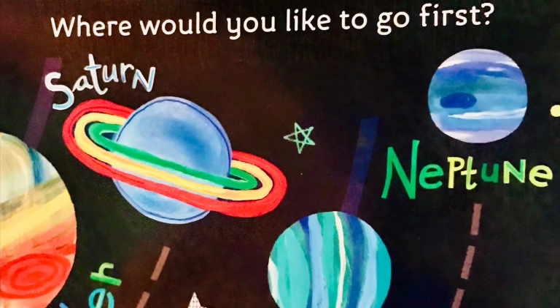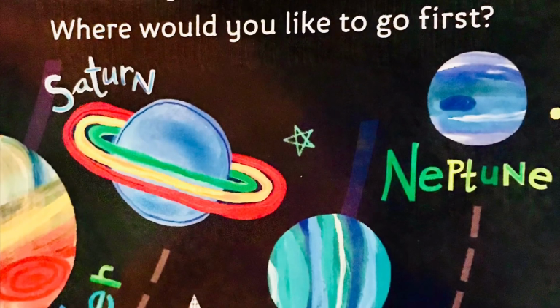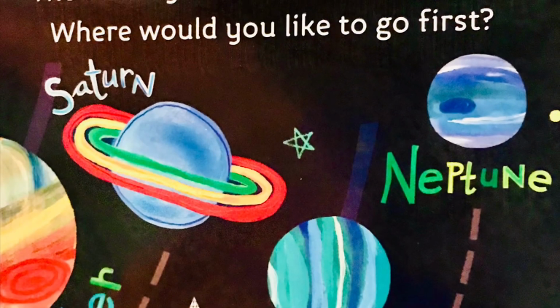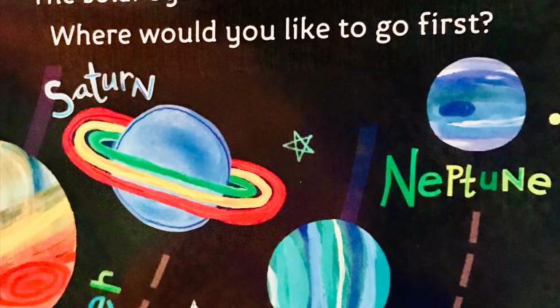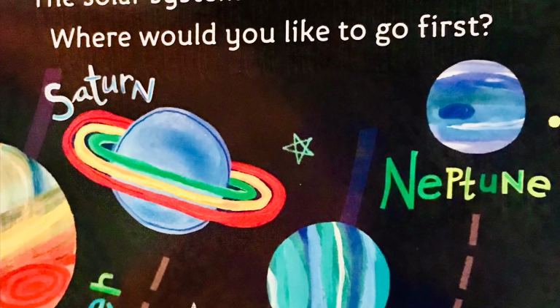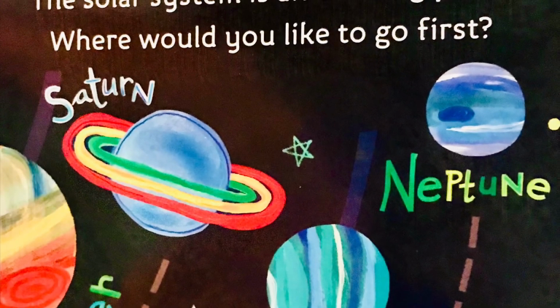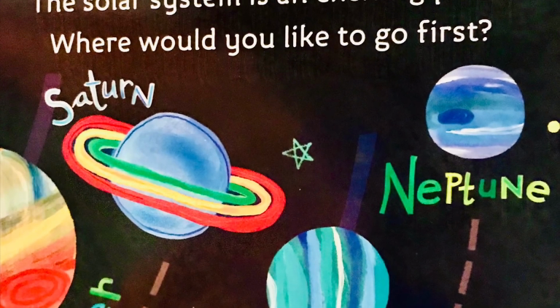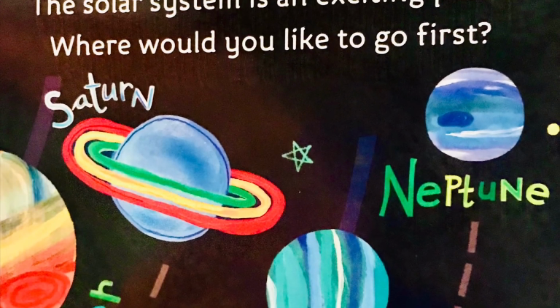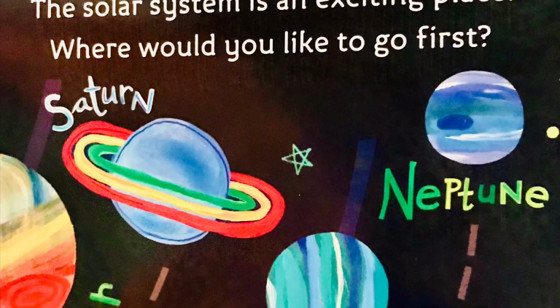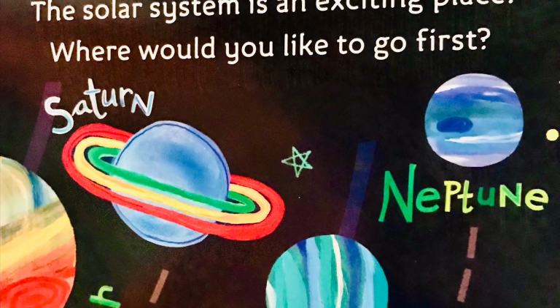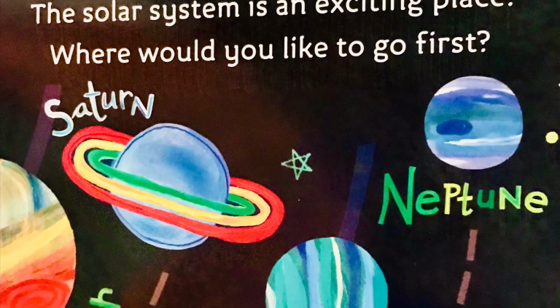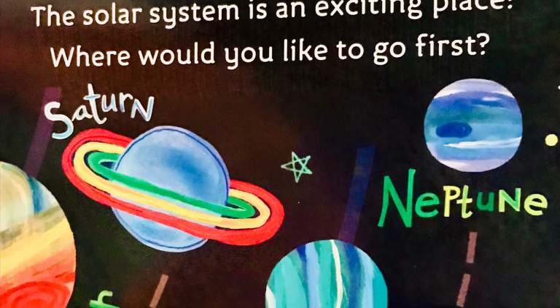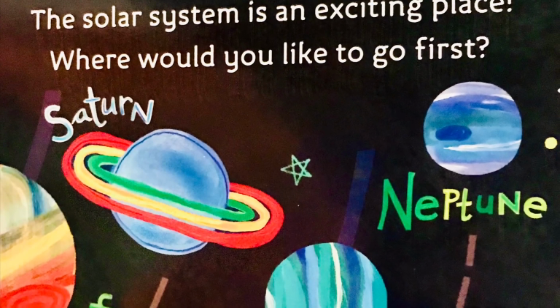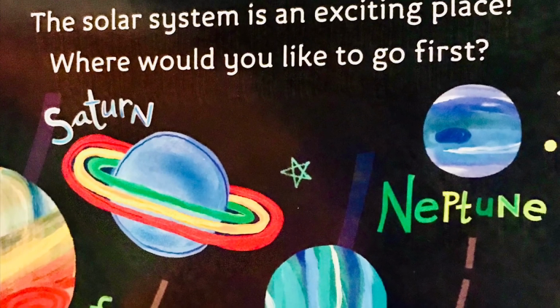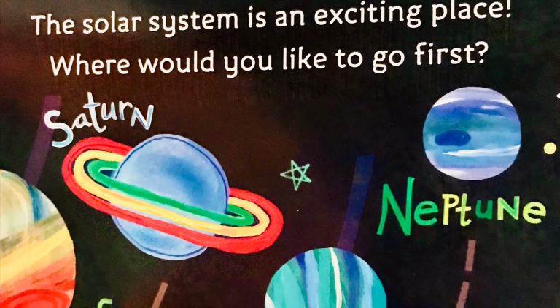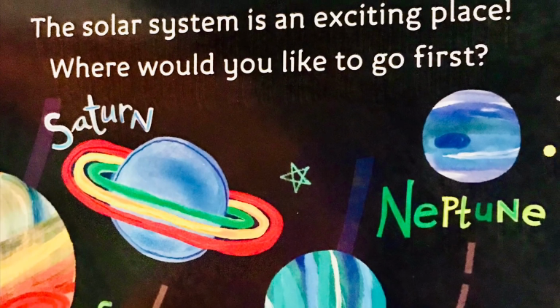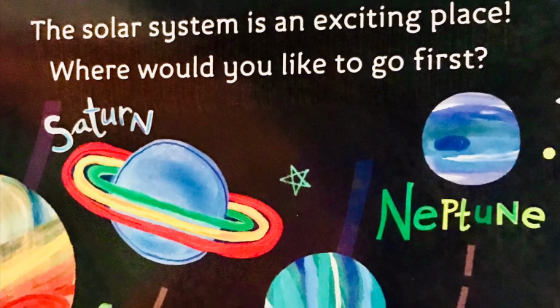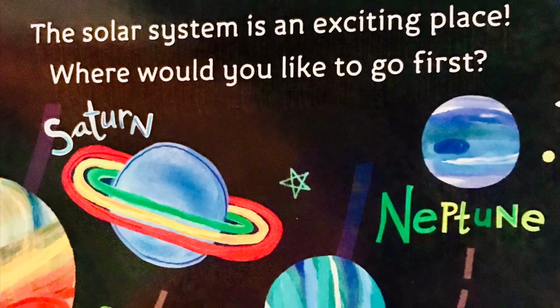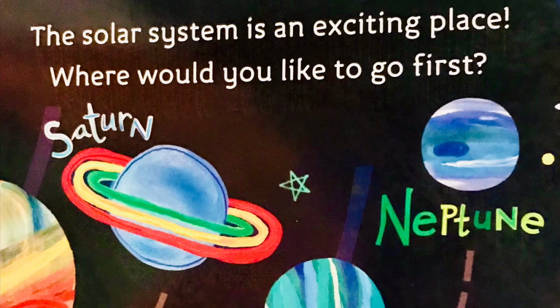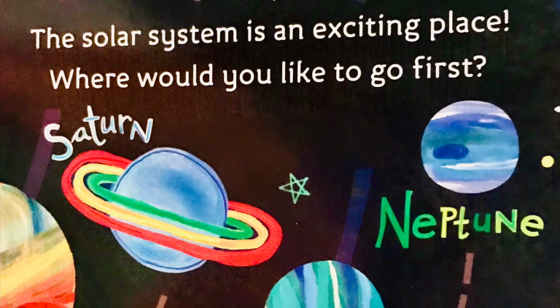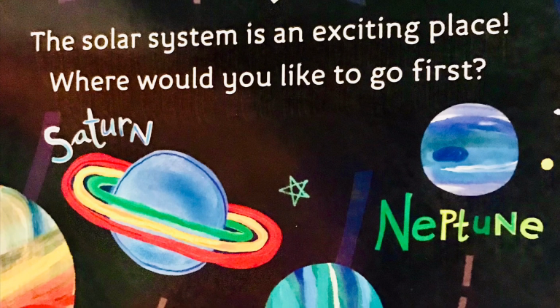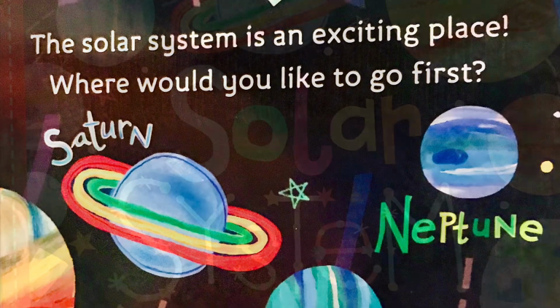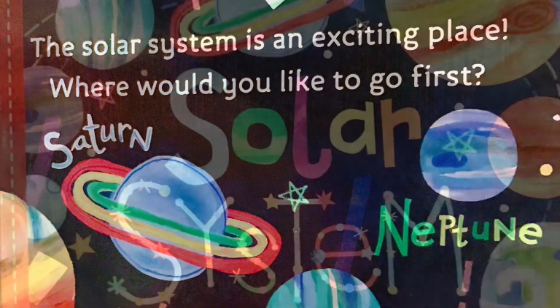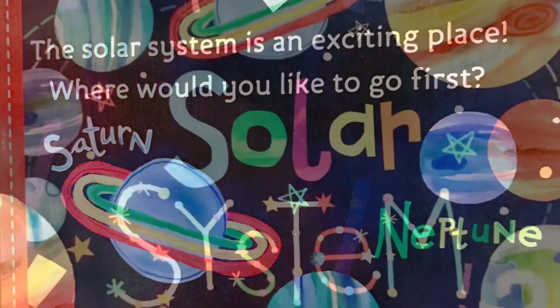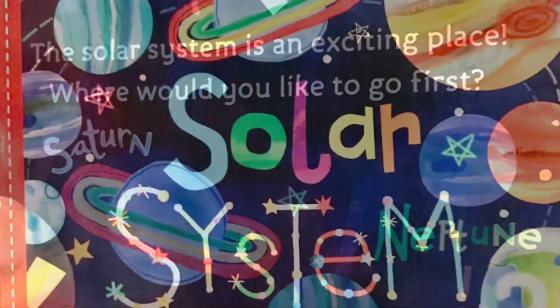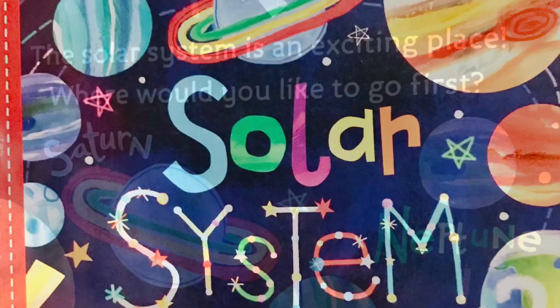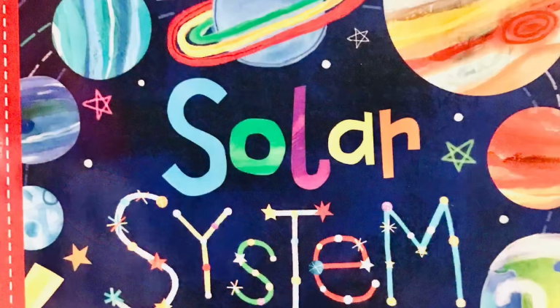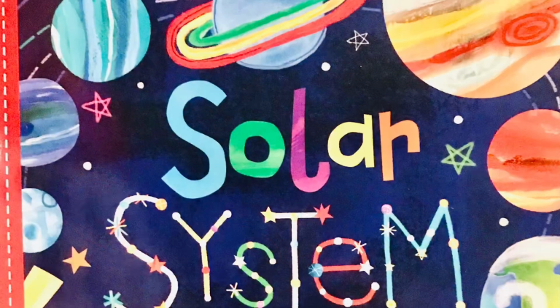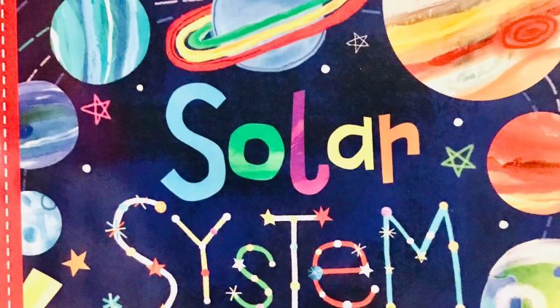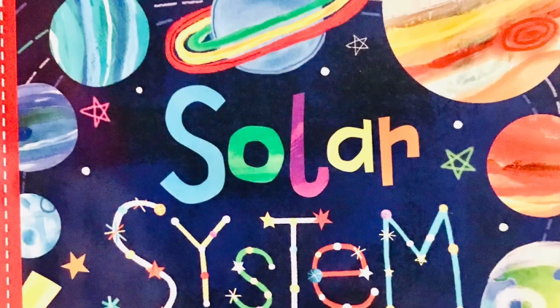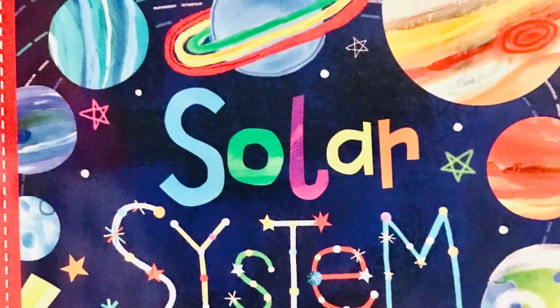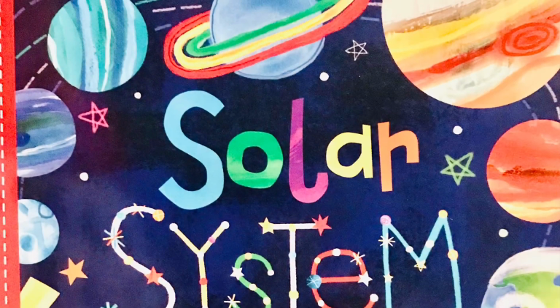The solar system is an exciting place. Where would you like to go first?